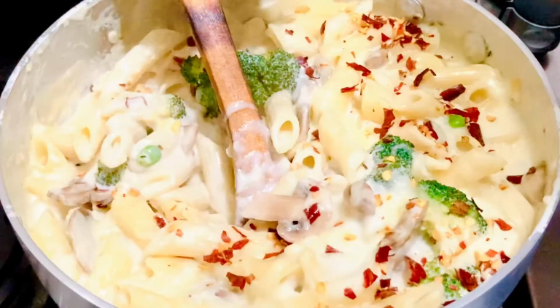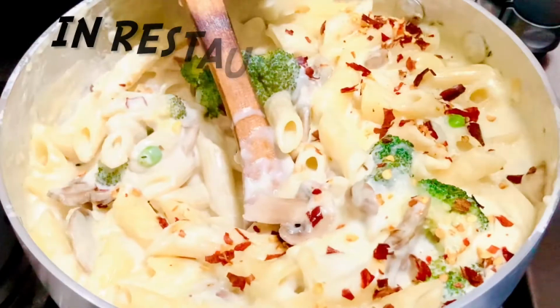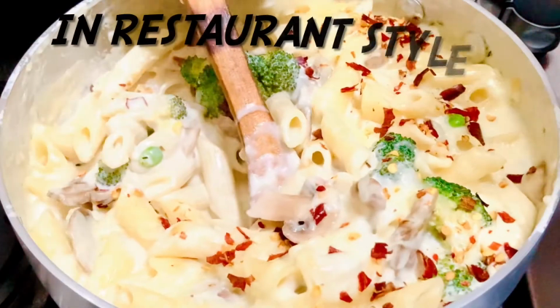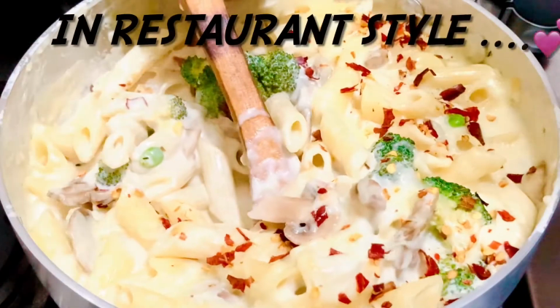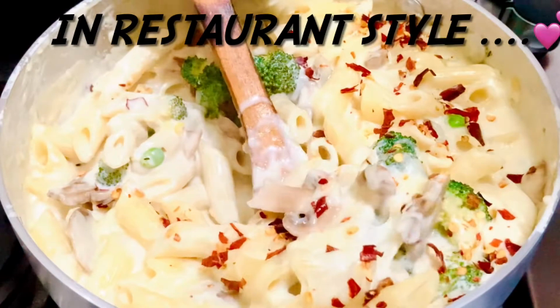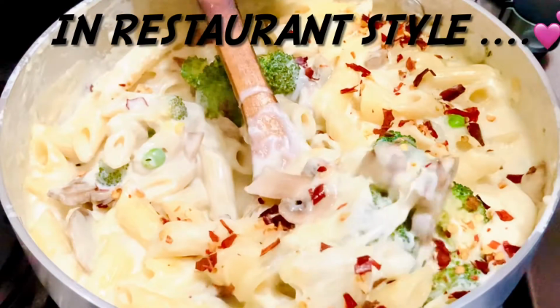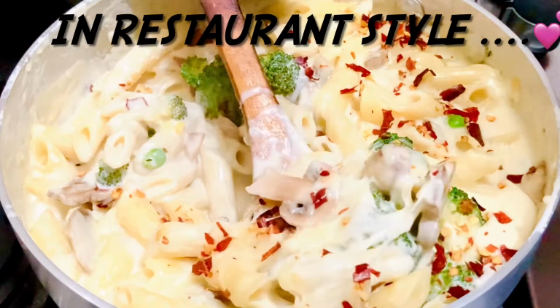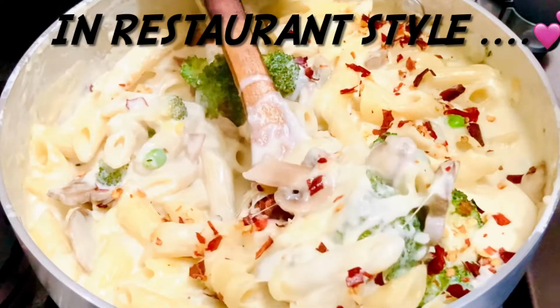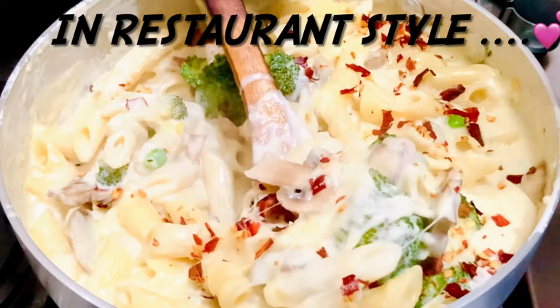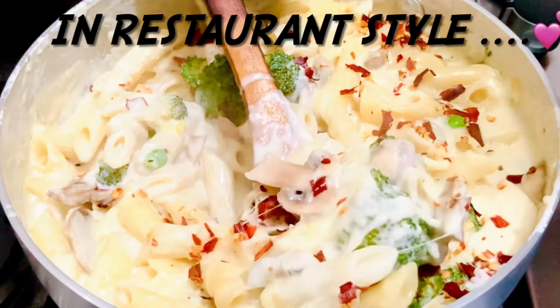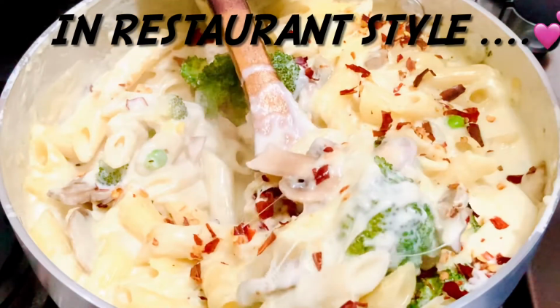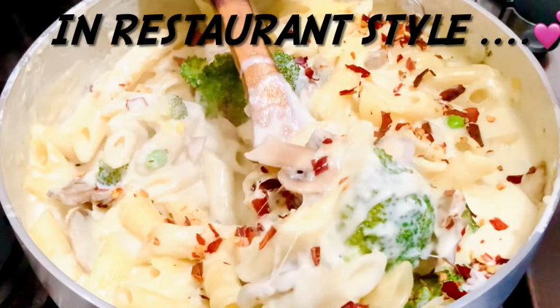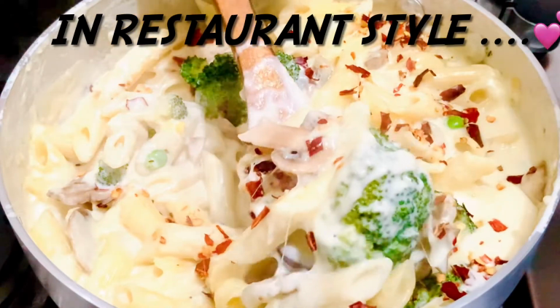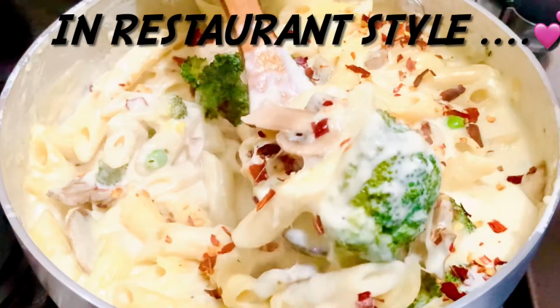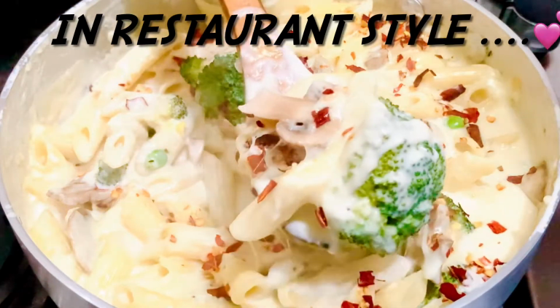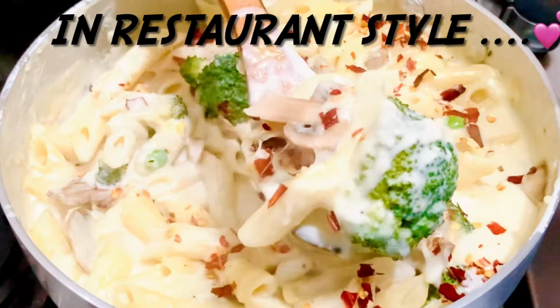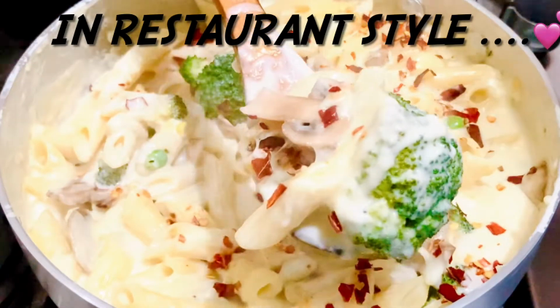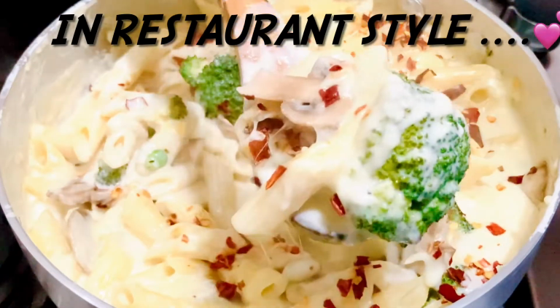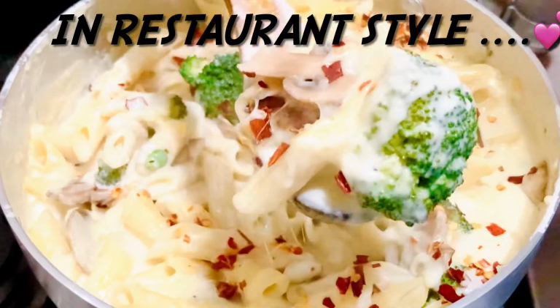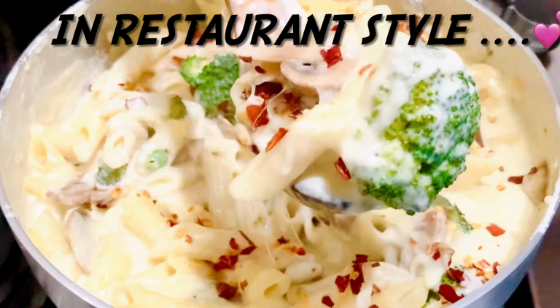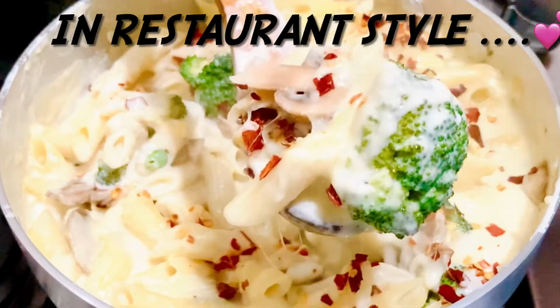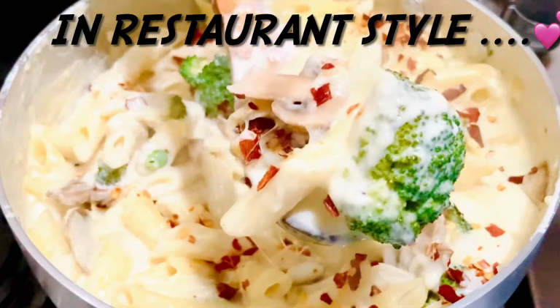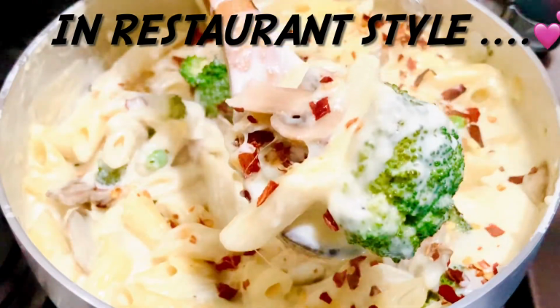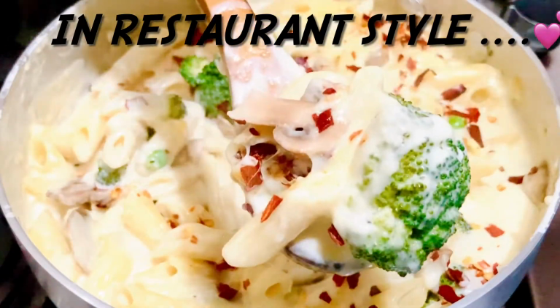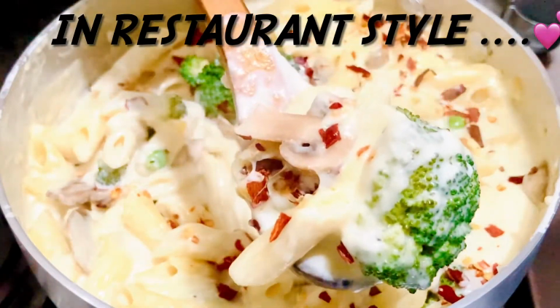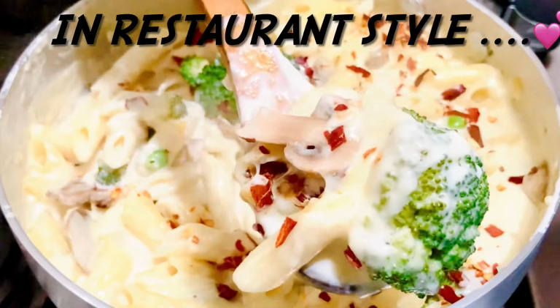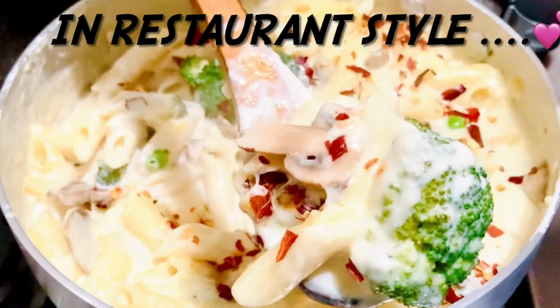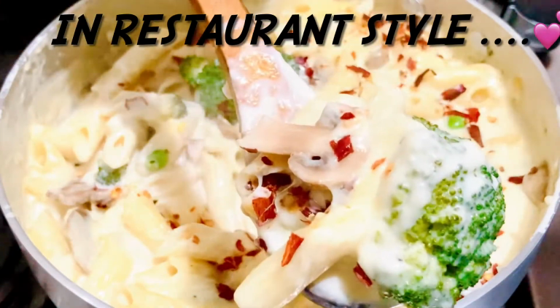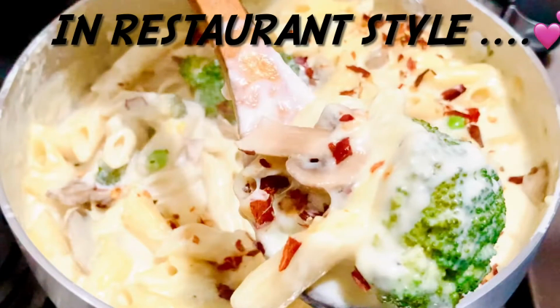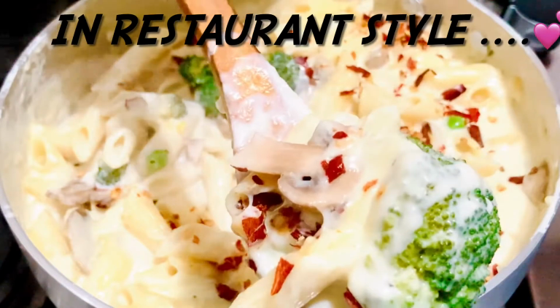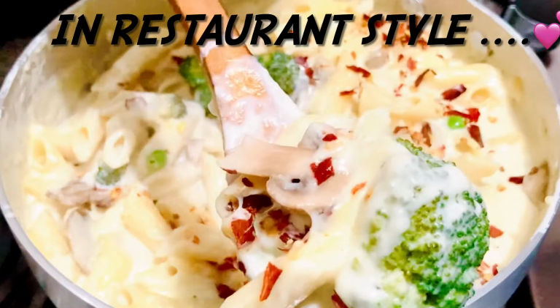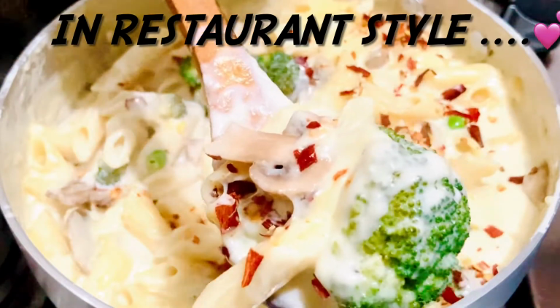Hi! Welcome back to the wonderful Deepa family. This is Italian restaurant style white cheese pasta.